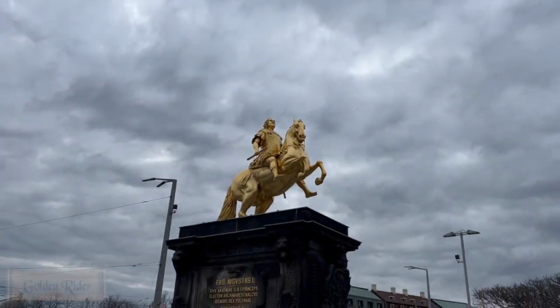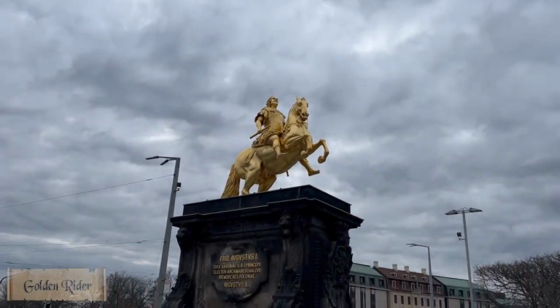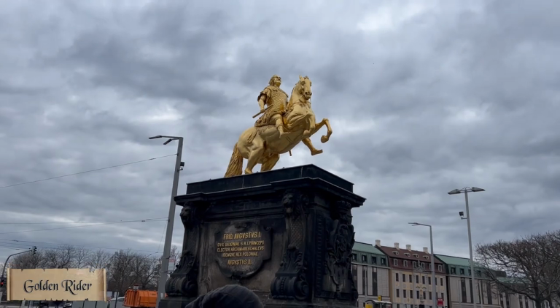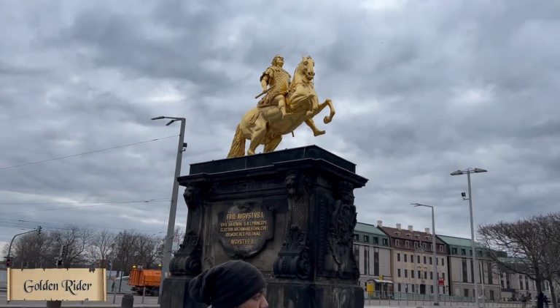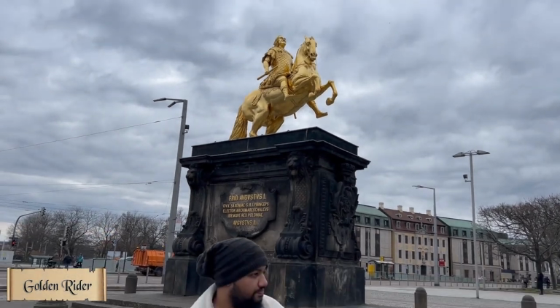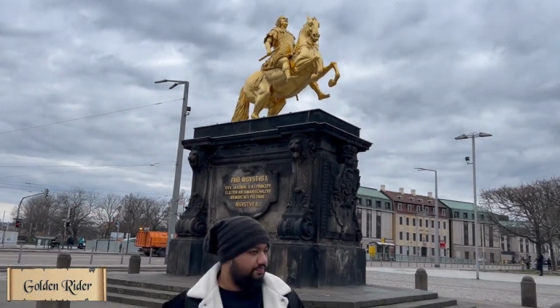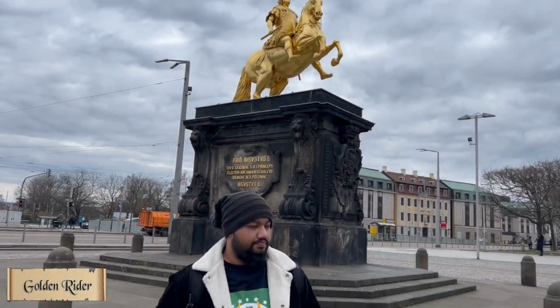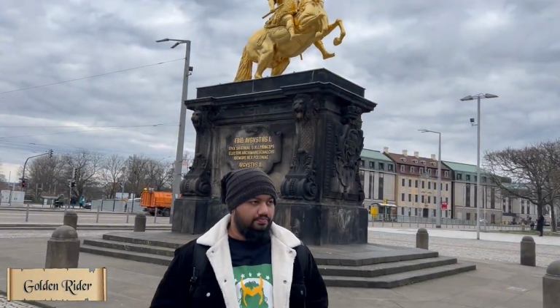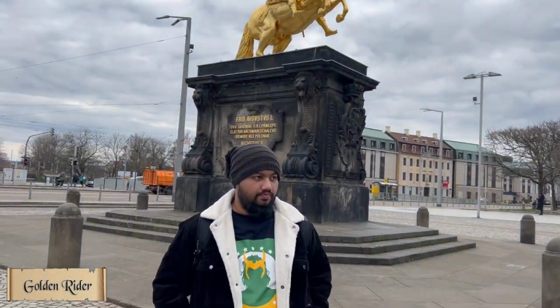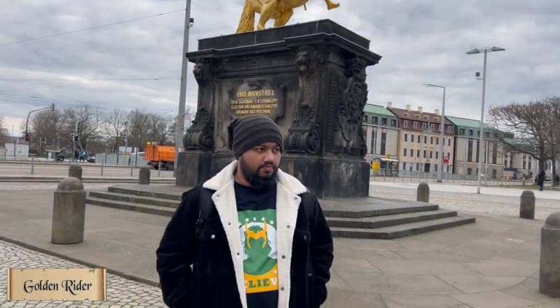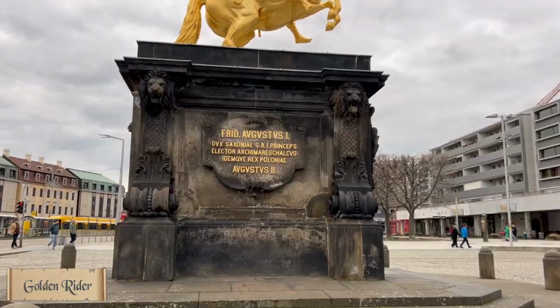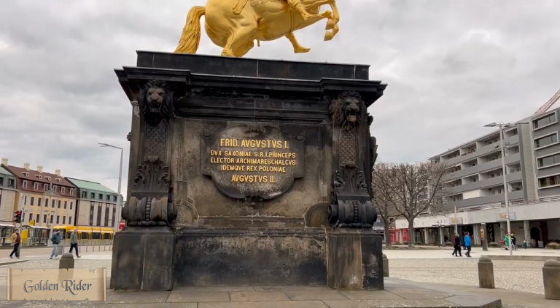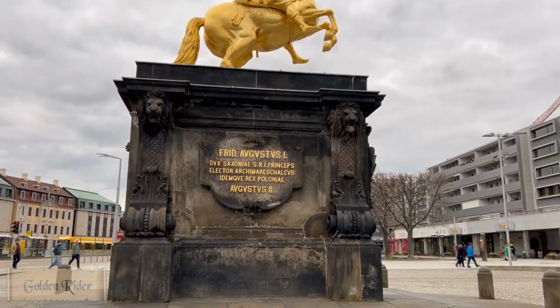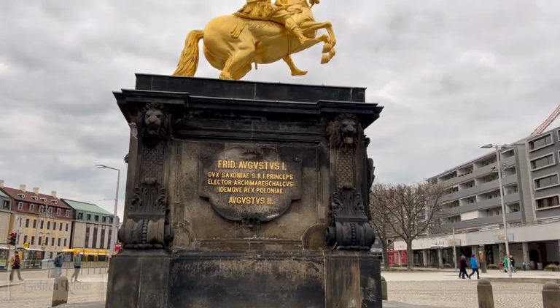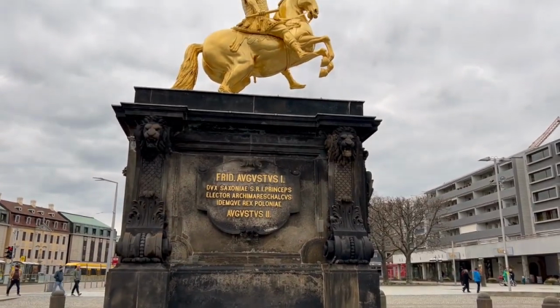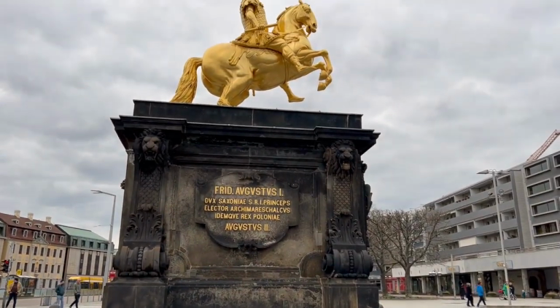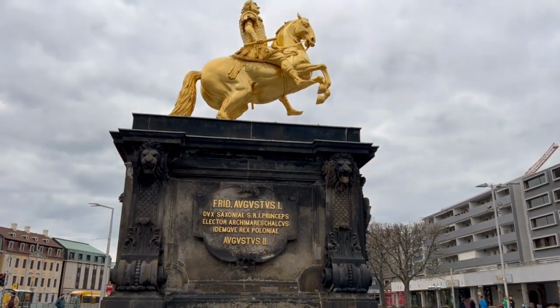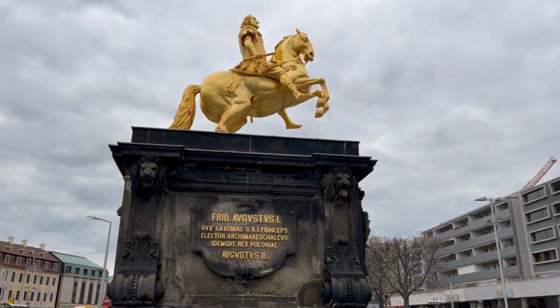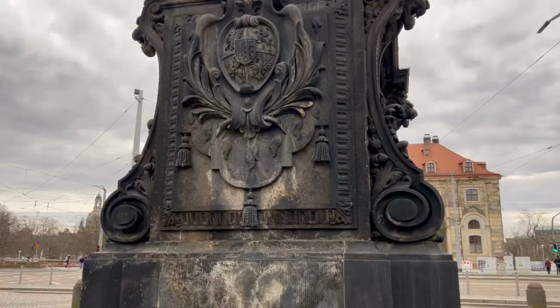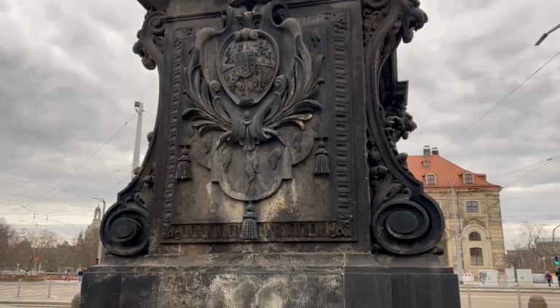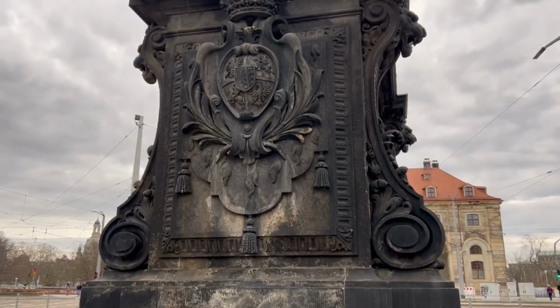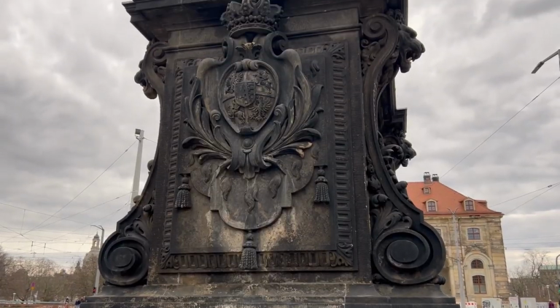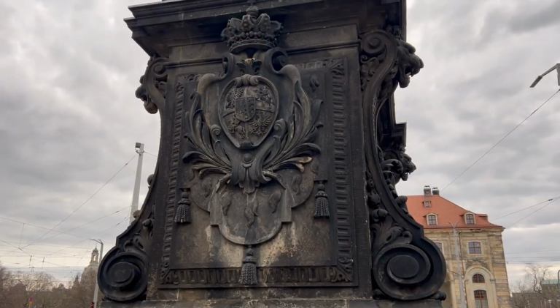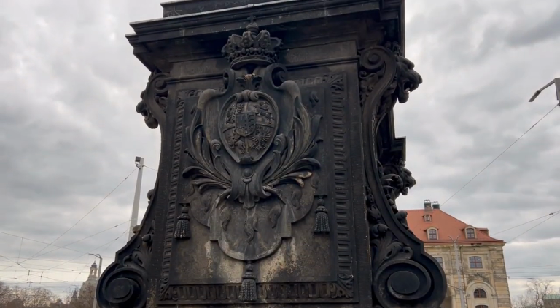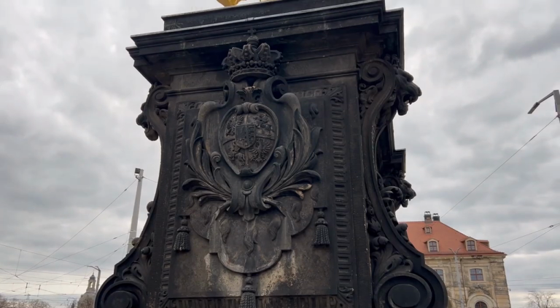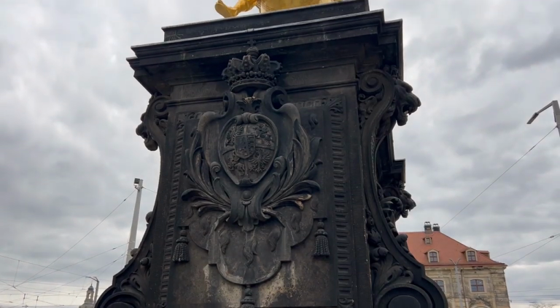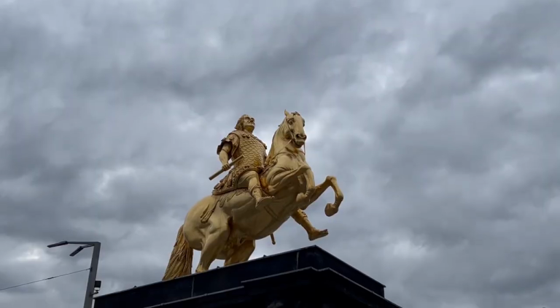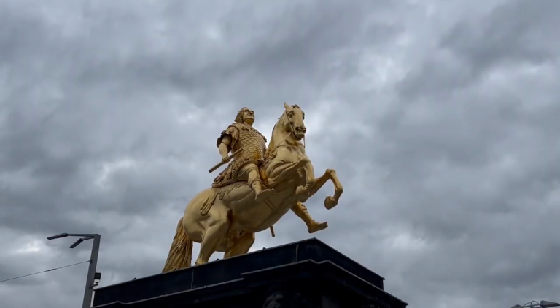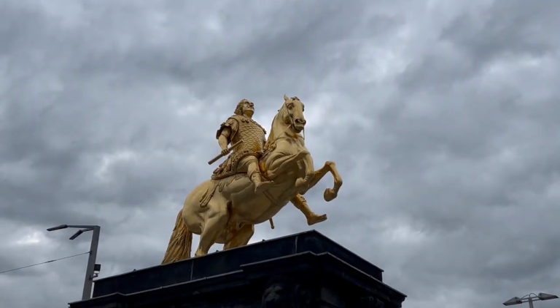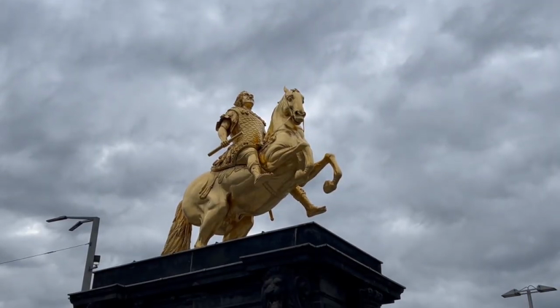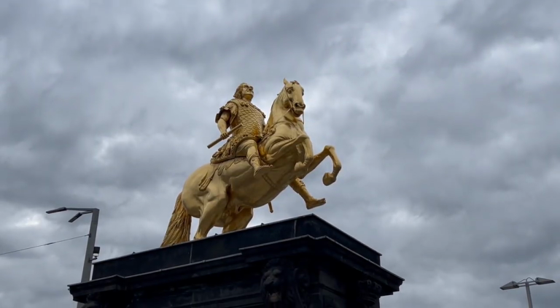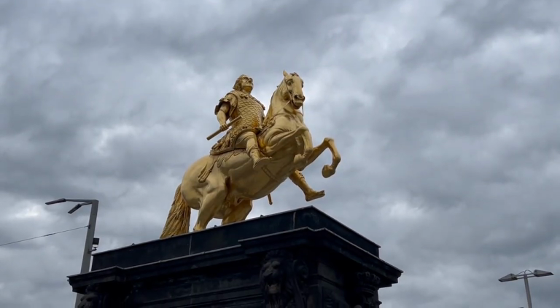This monument is called the Golden Rider. This is King August II dressed as a Roman Caesar.